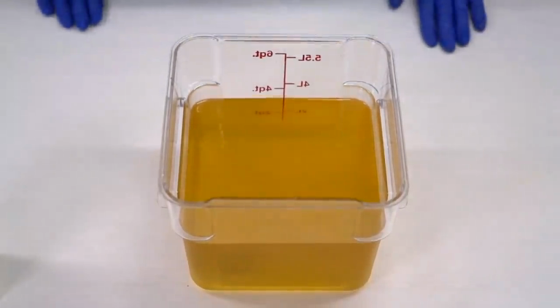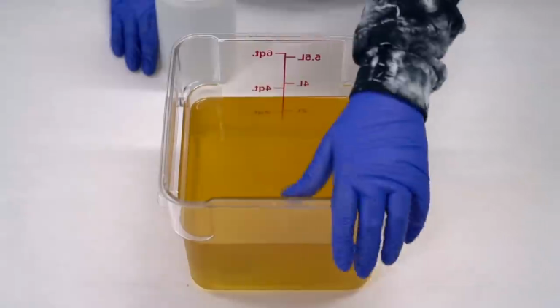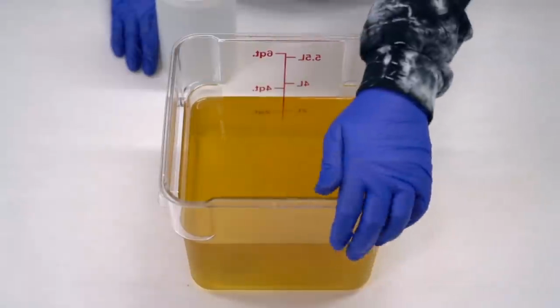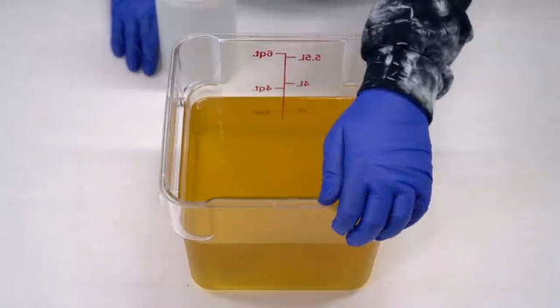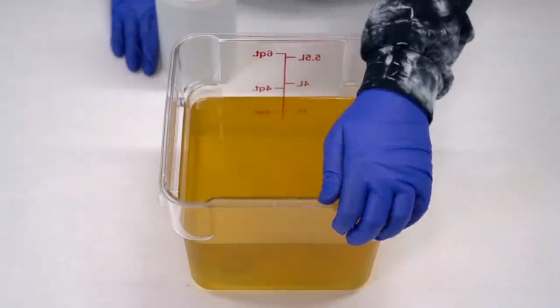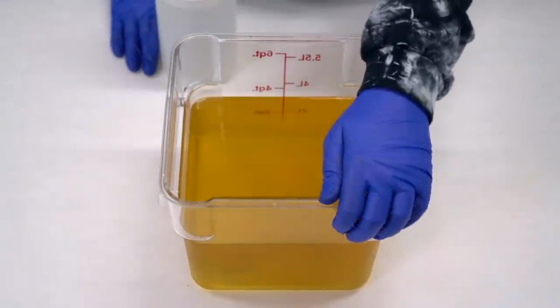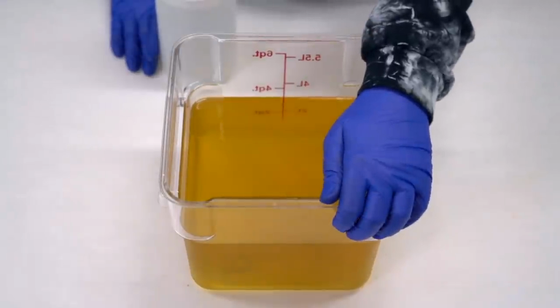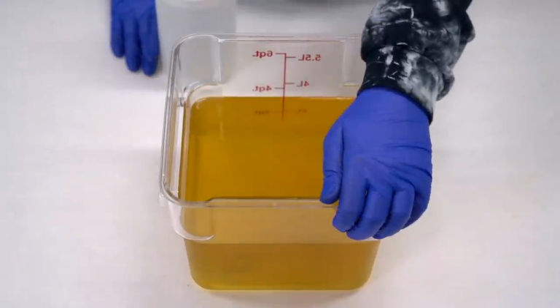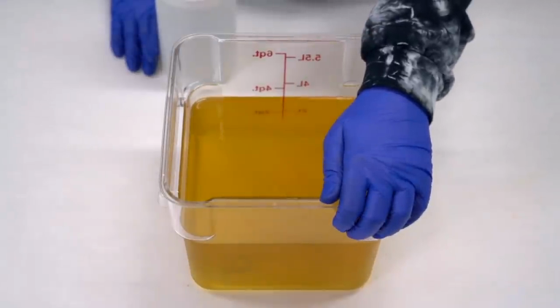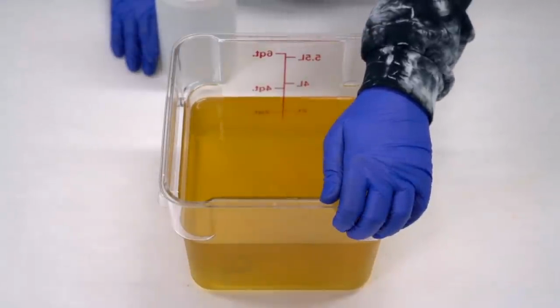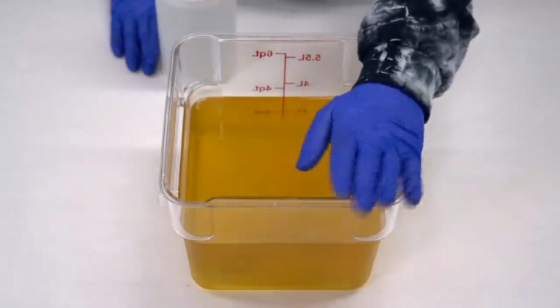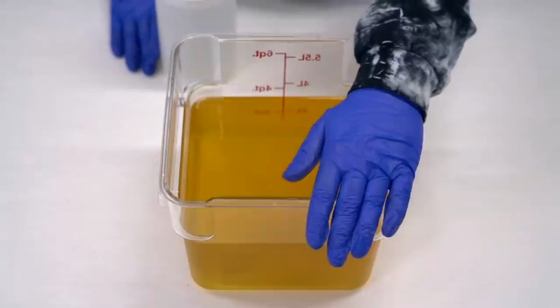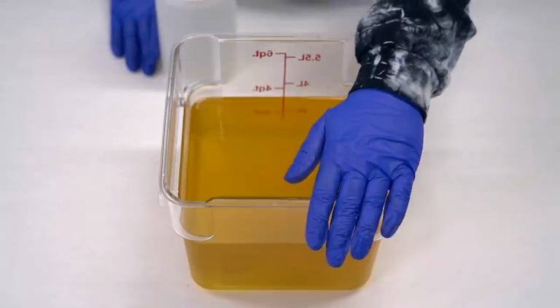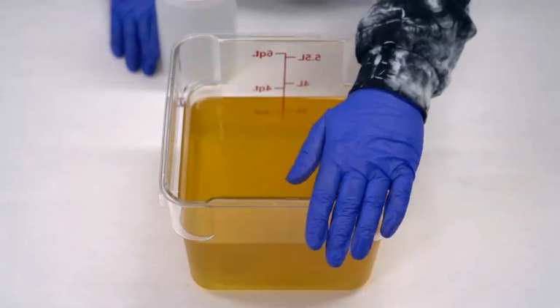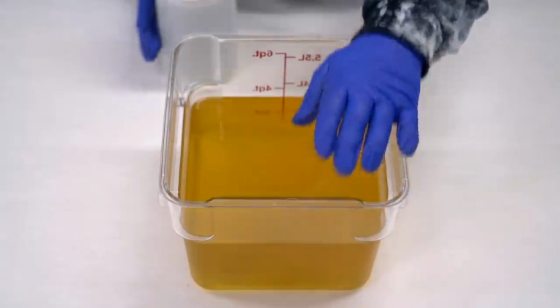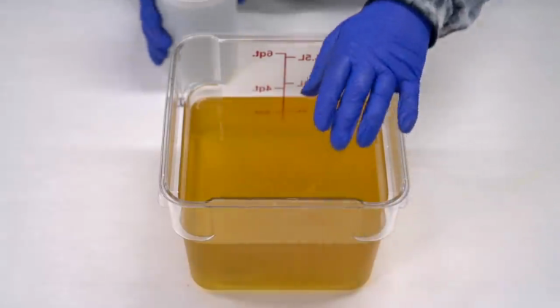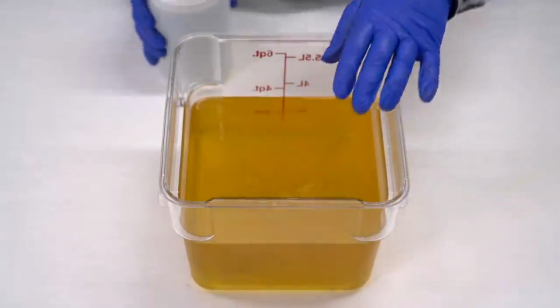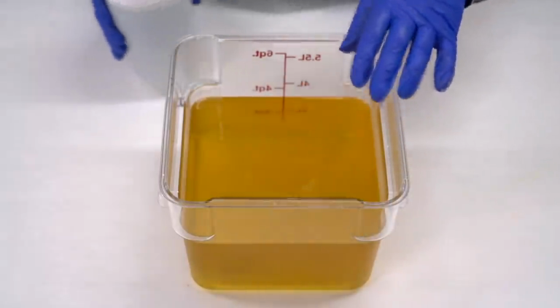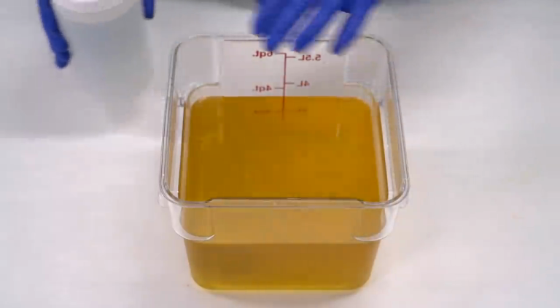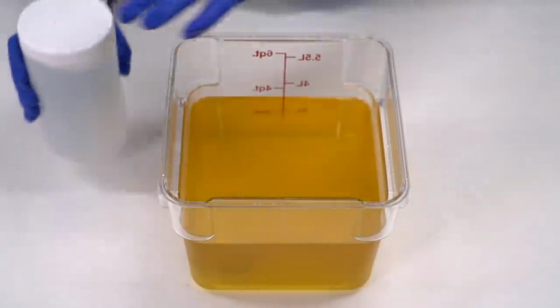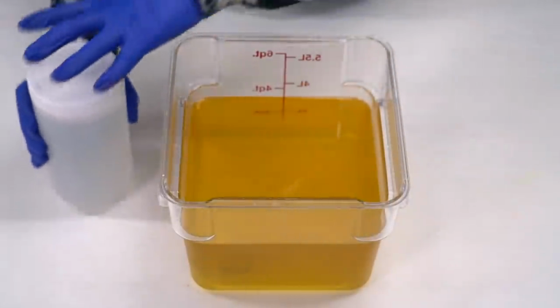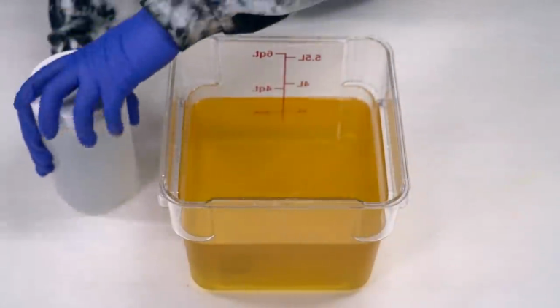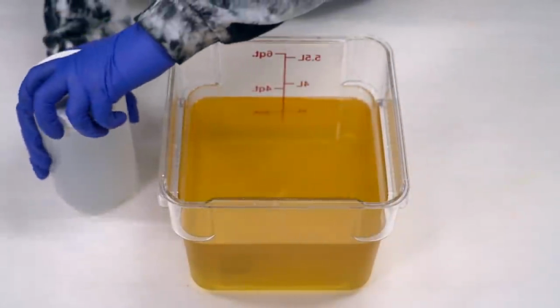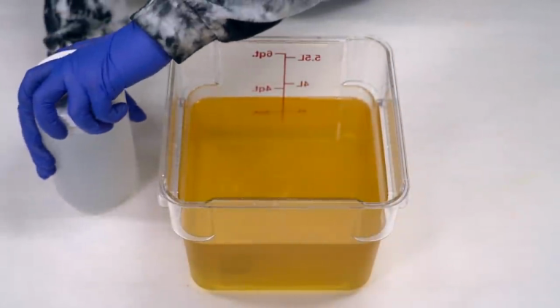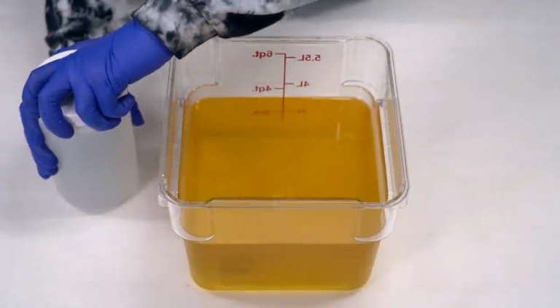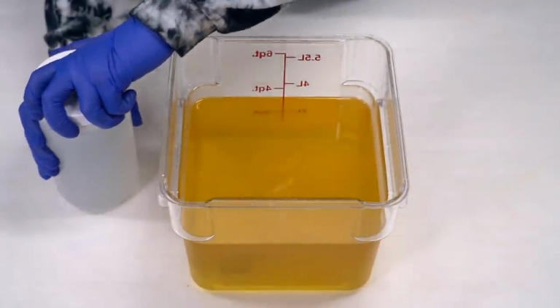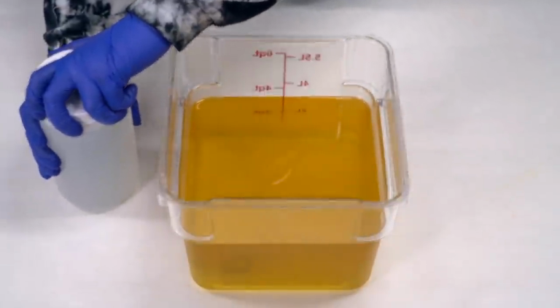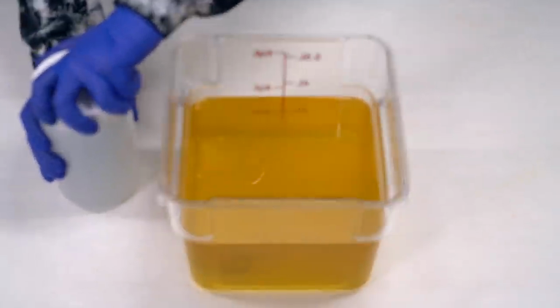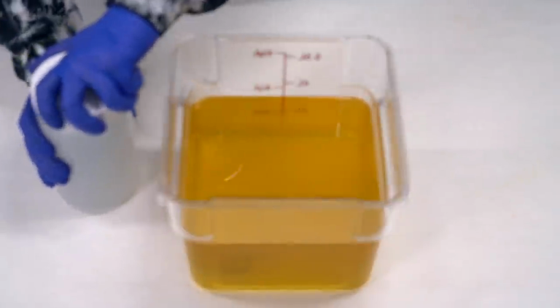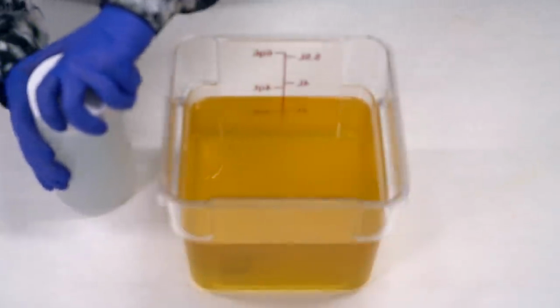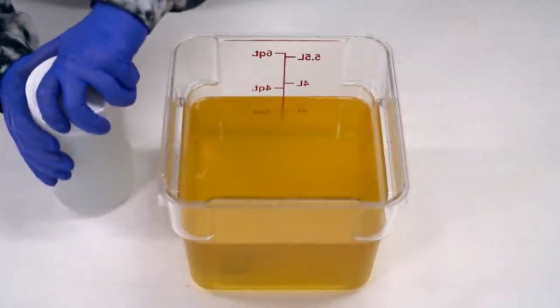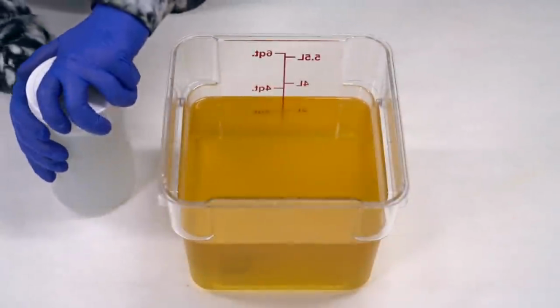Y'all wanna know how we begin? I'll tell ya. You pour your lye water solution into your oils.